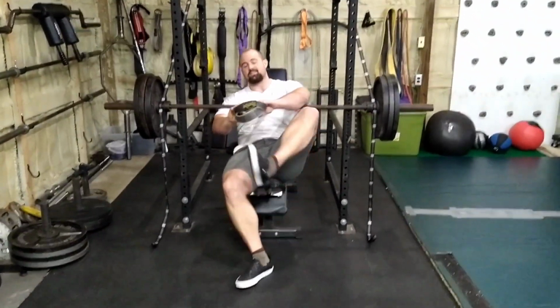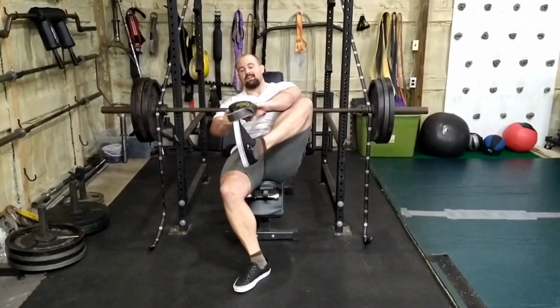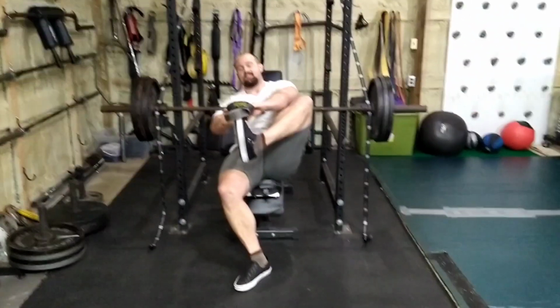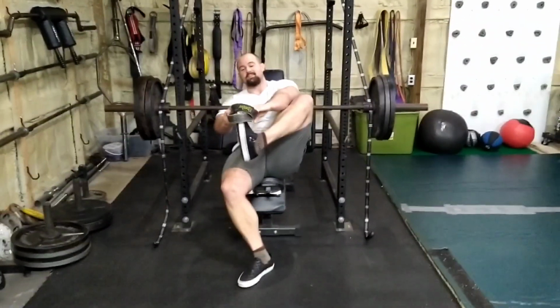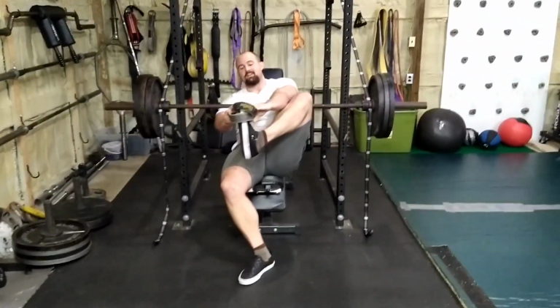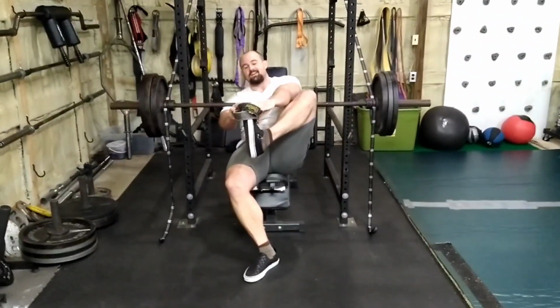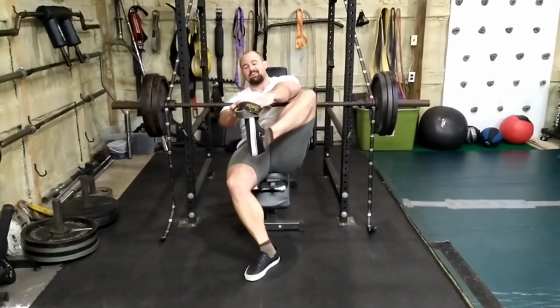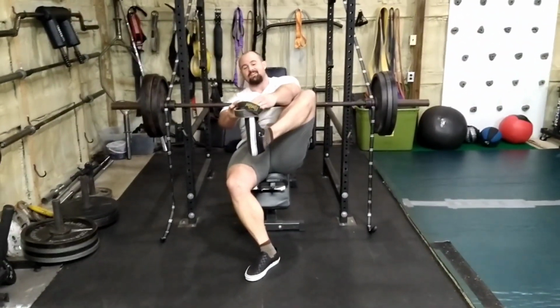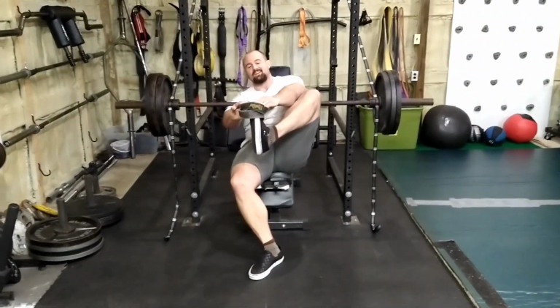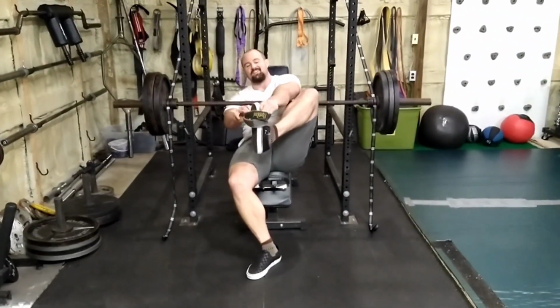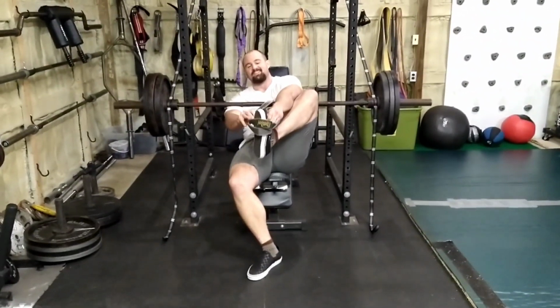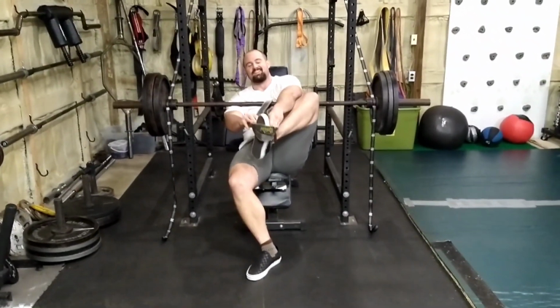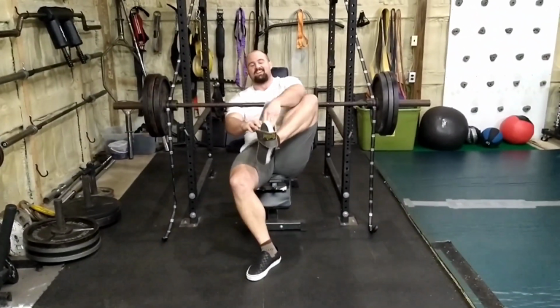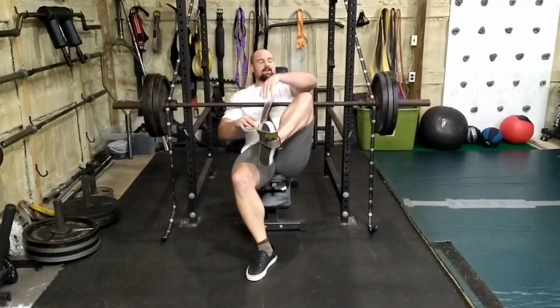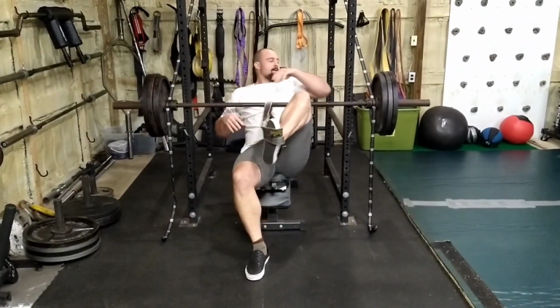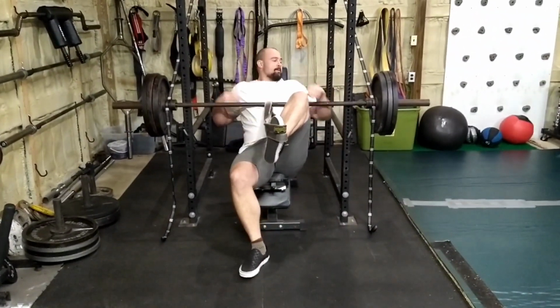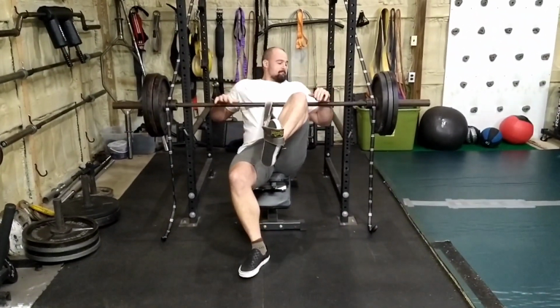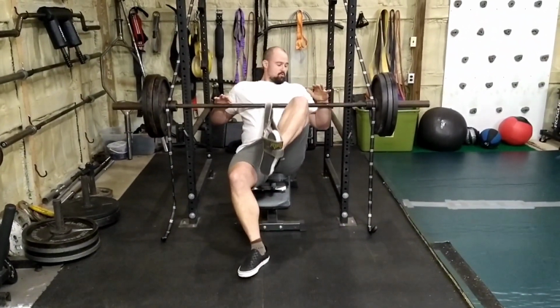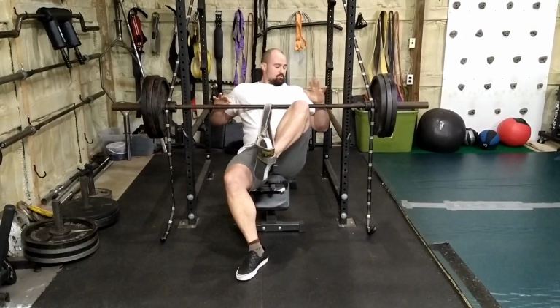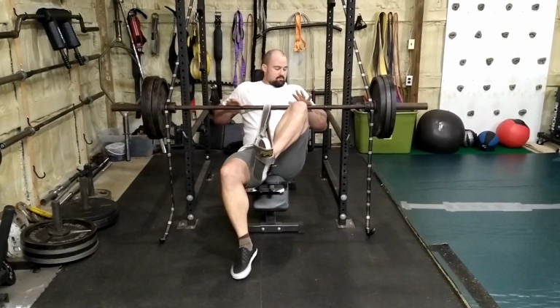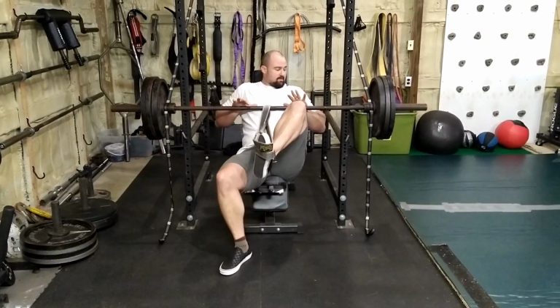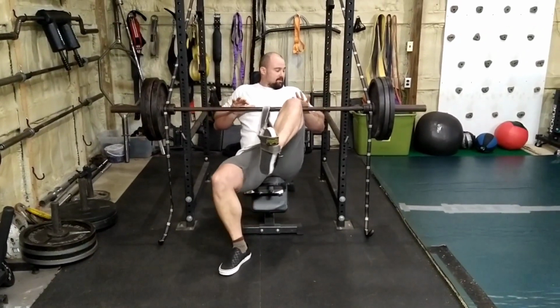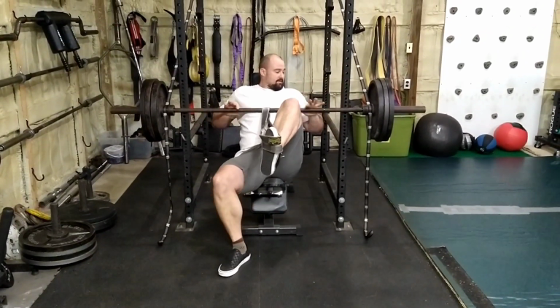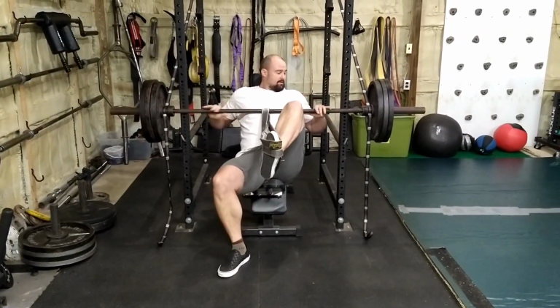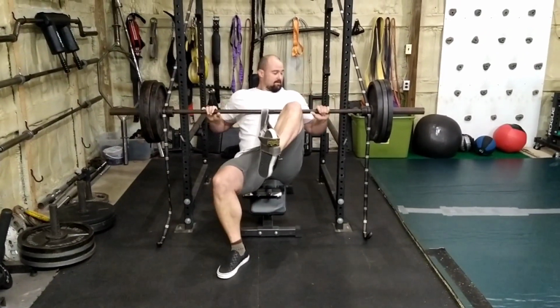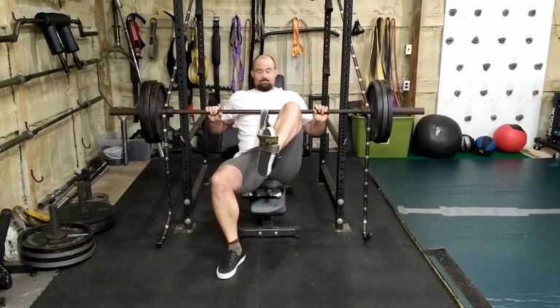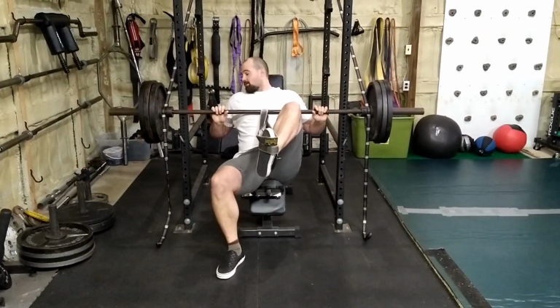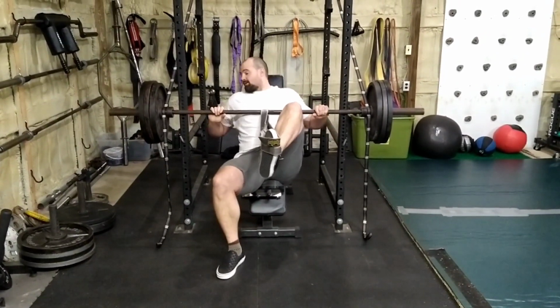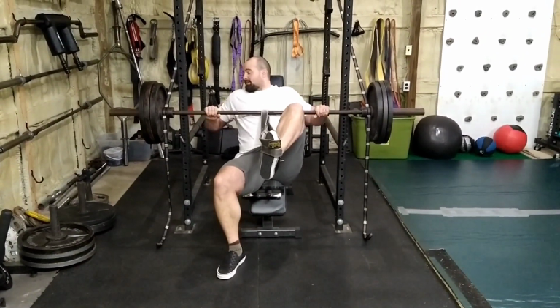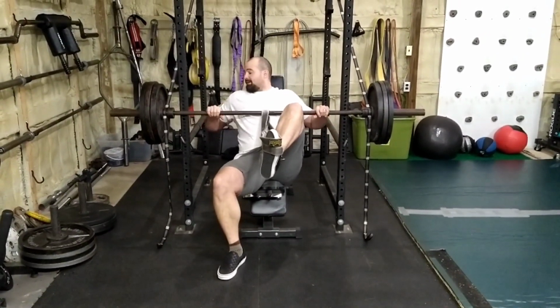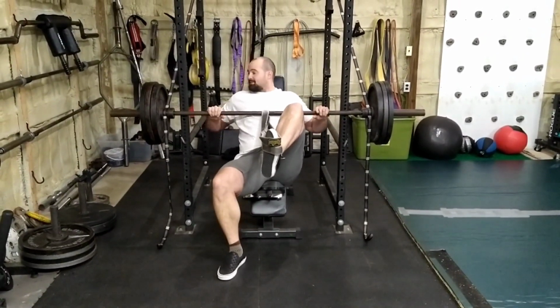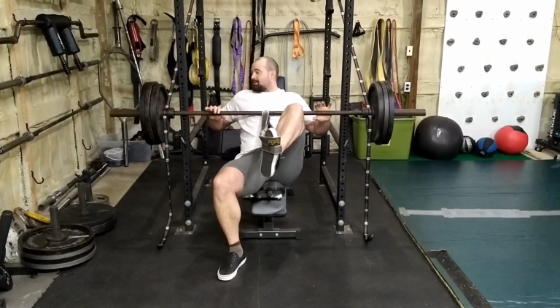Third set, third take. I'm working on my legs.